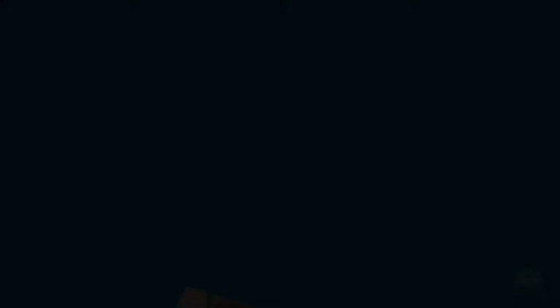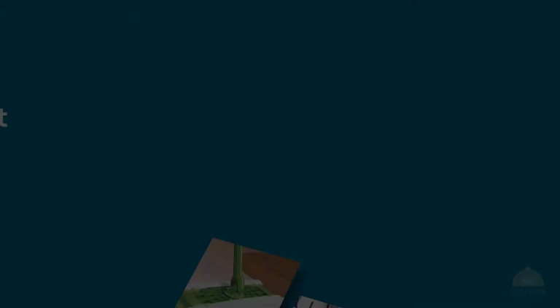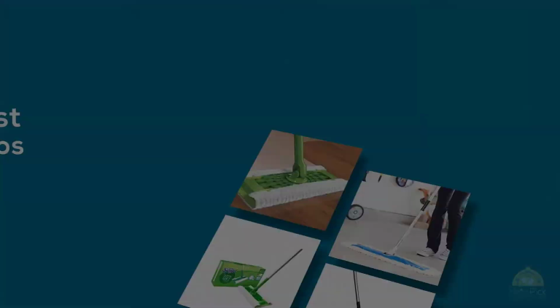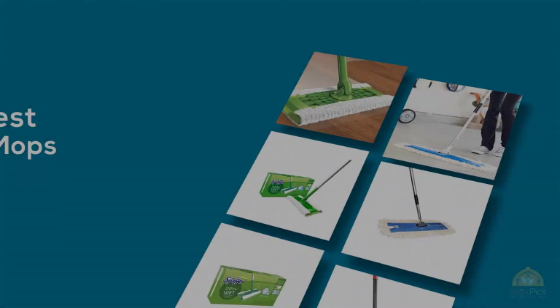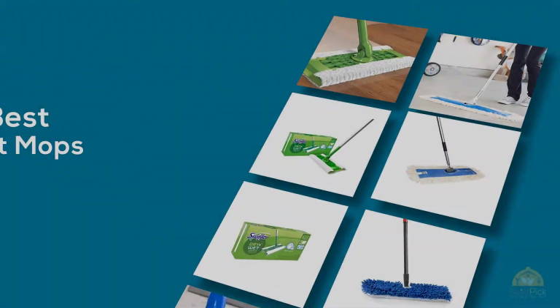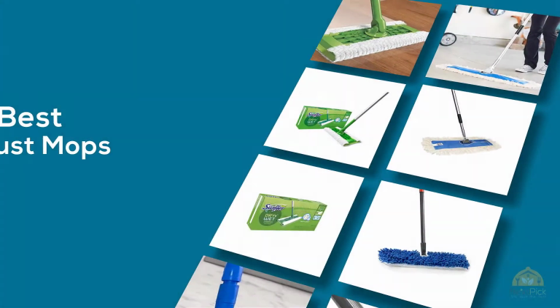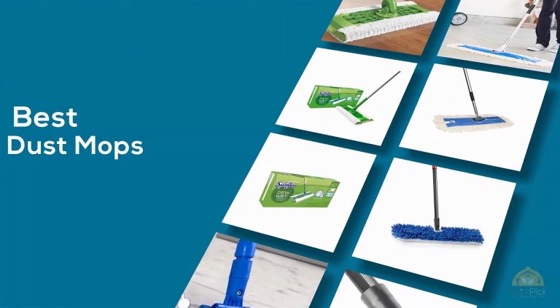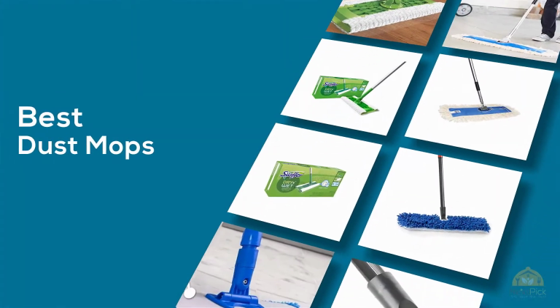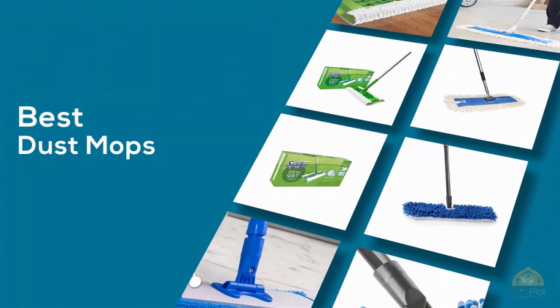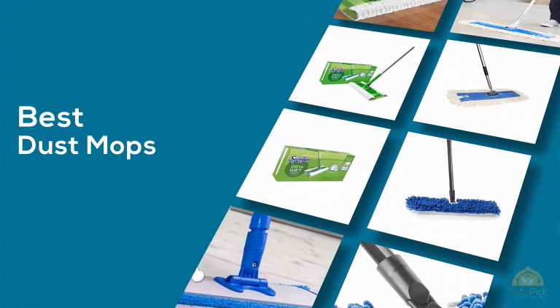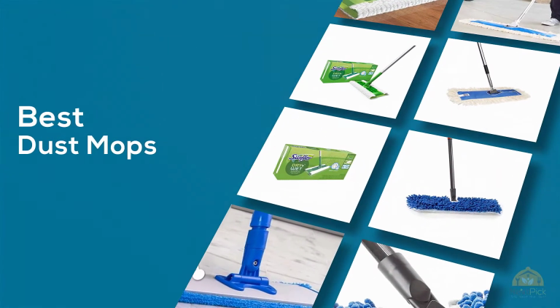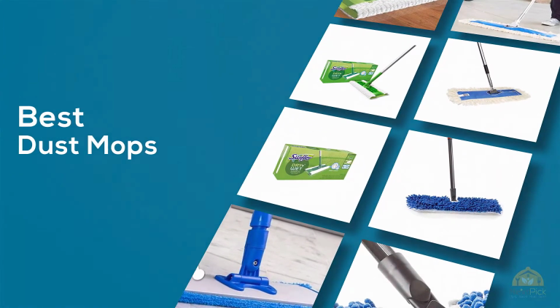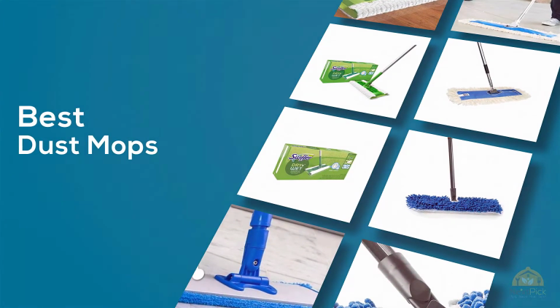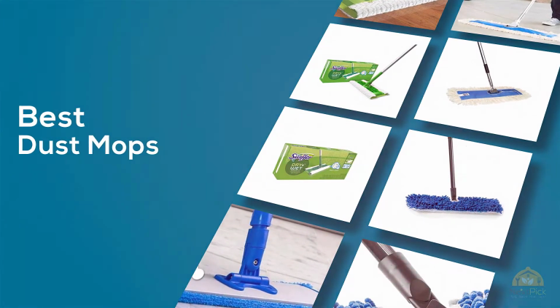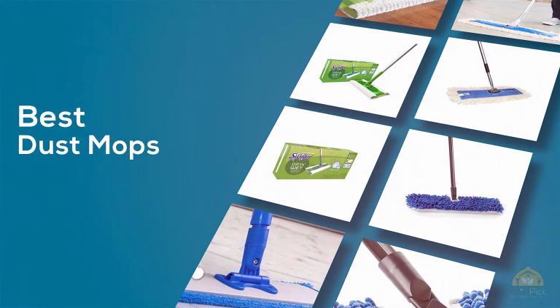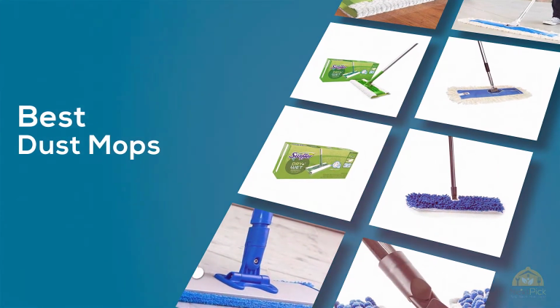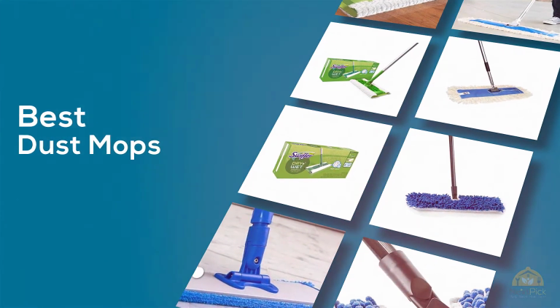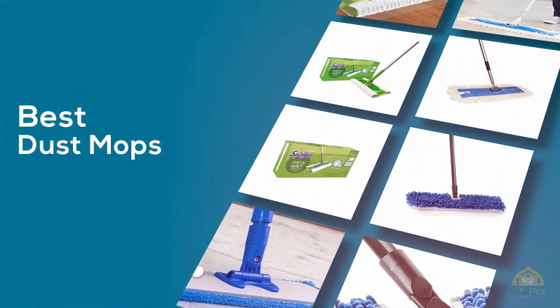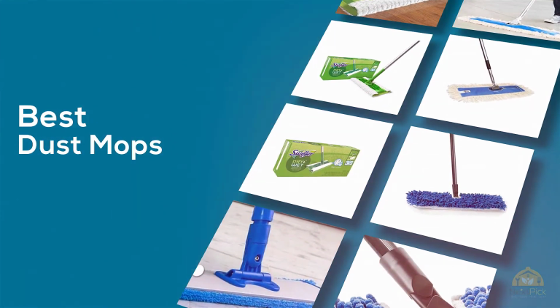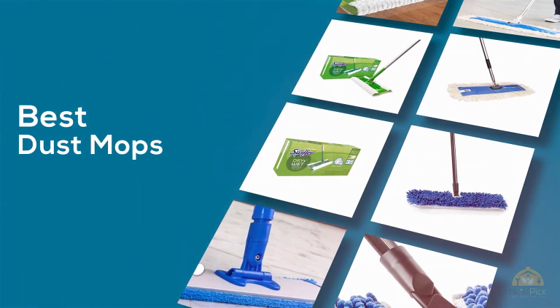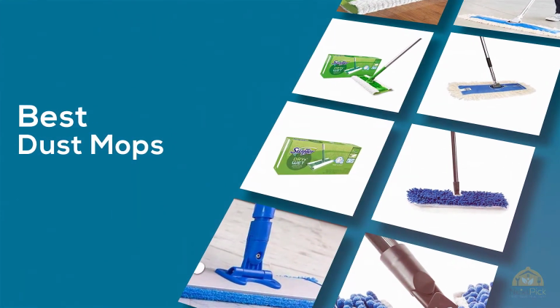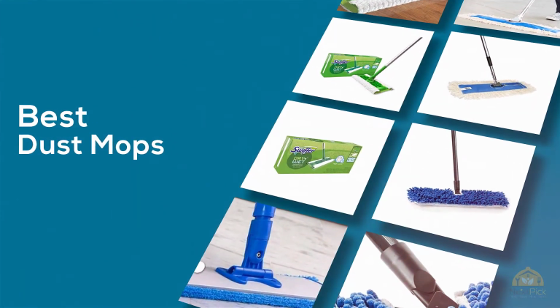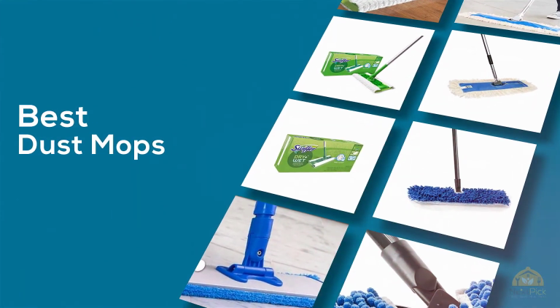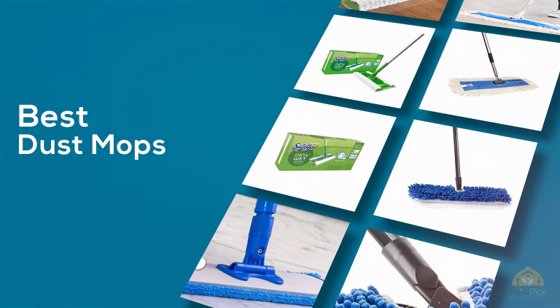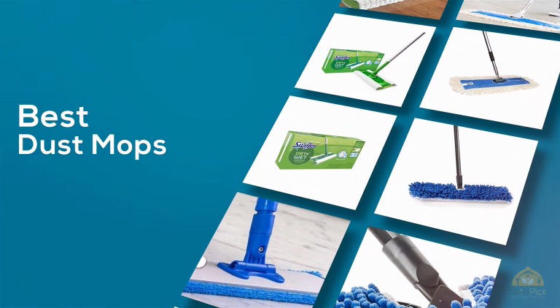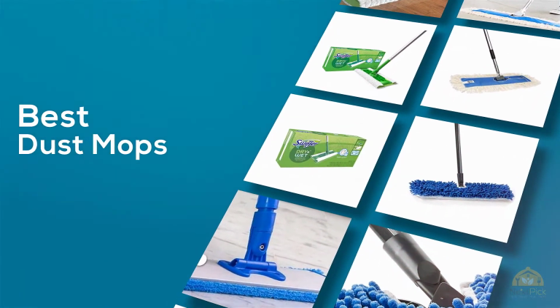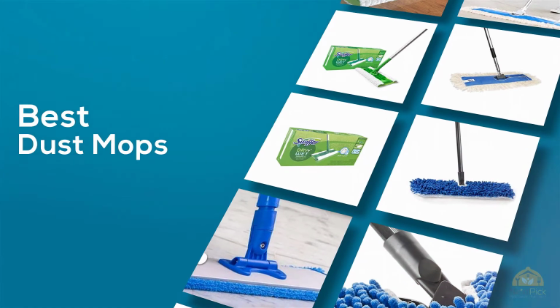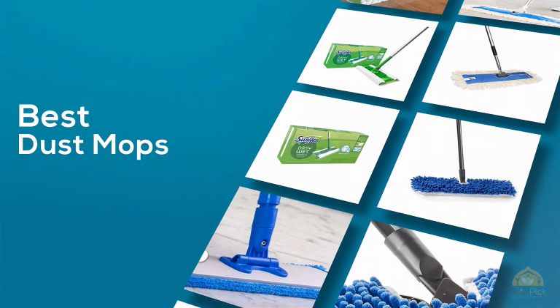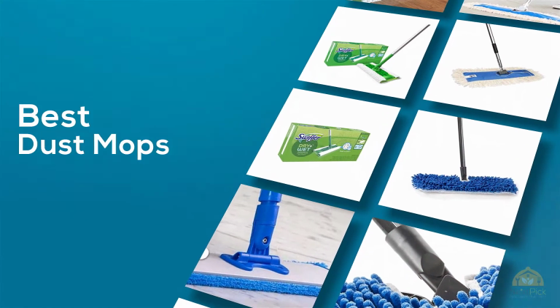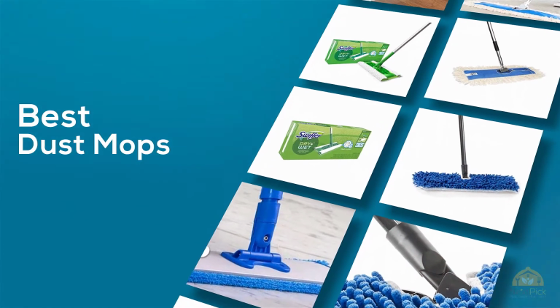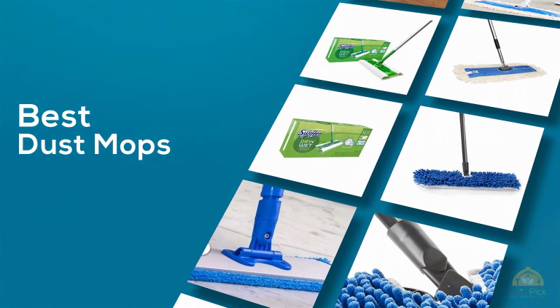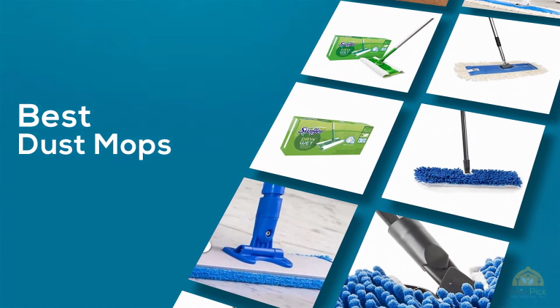If you are looking for the best dust mops, here is a collection you have got to see. Let's get started.